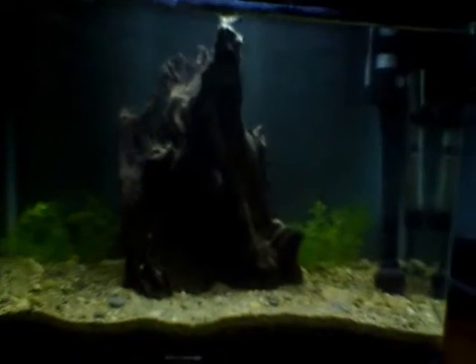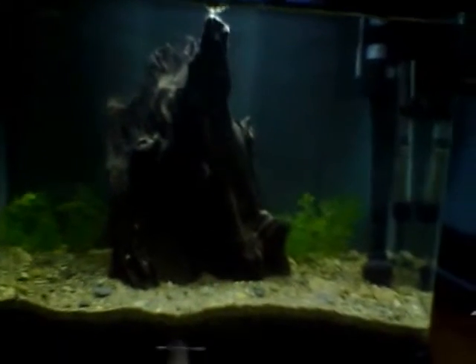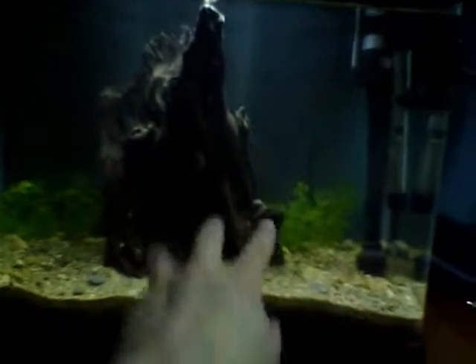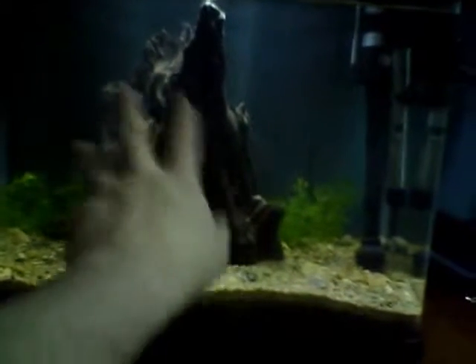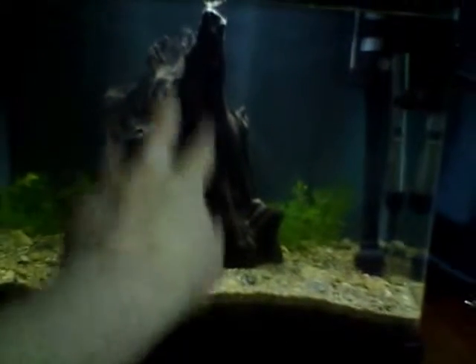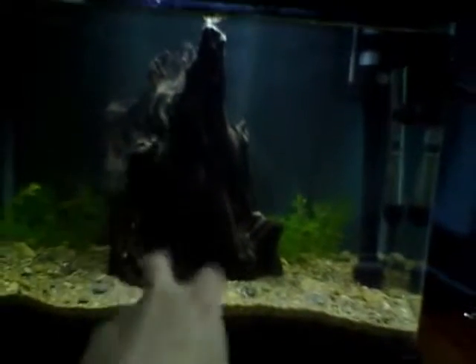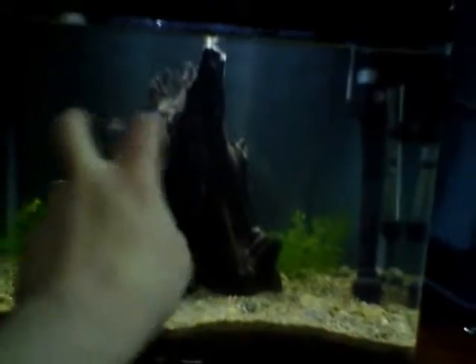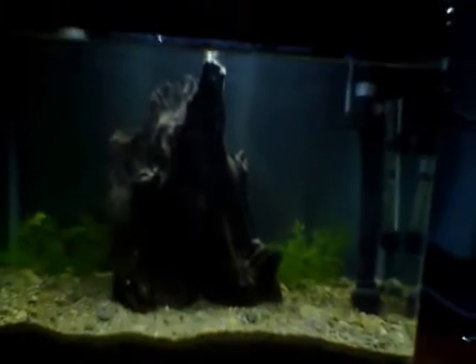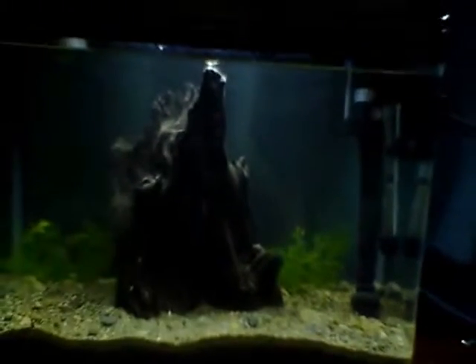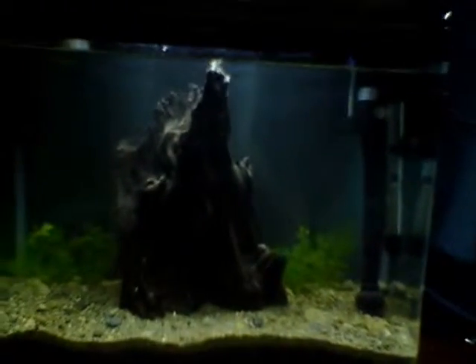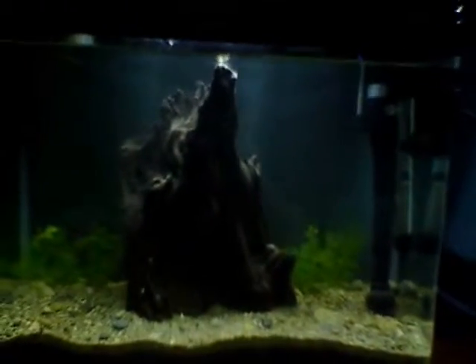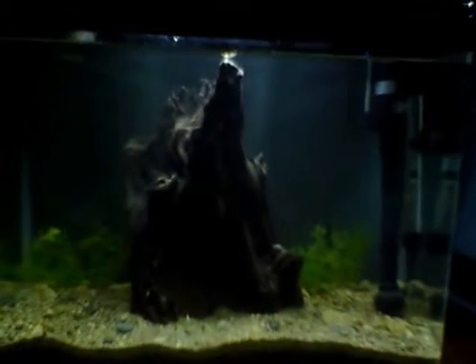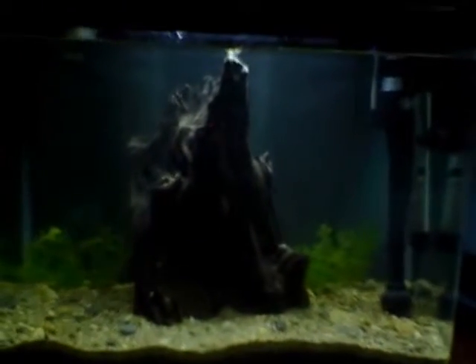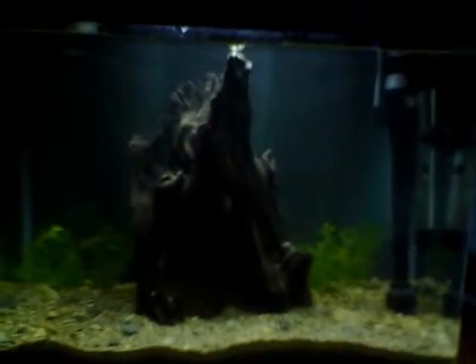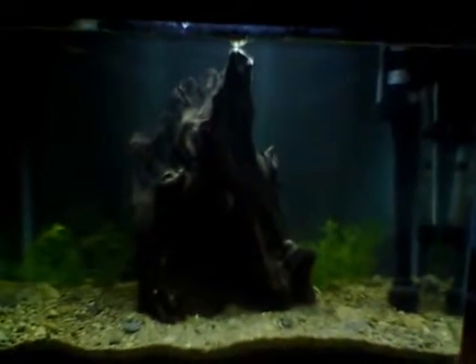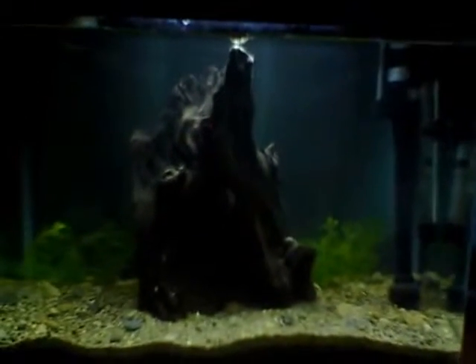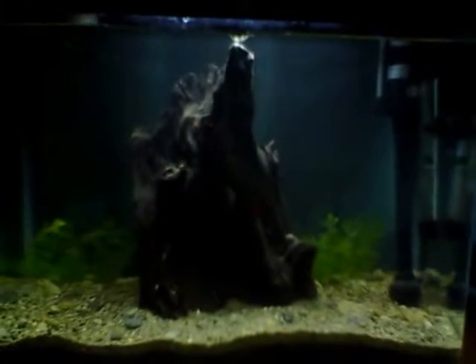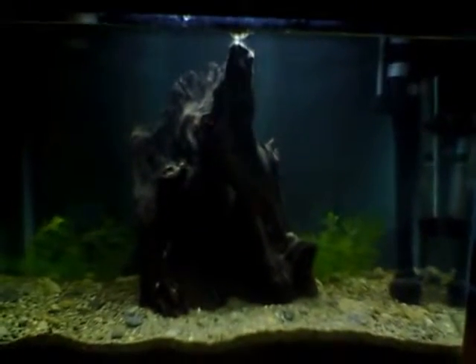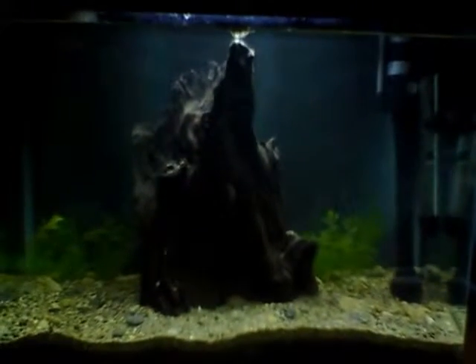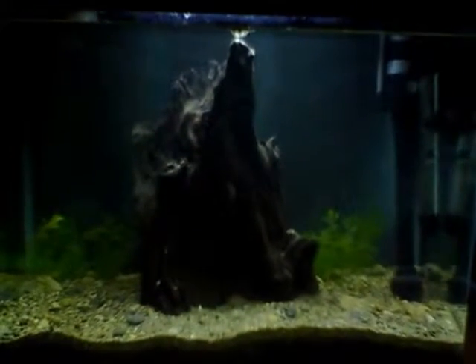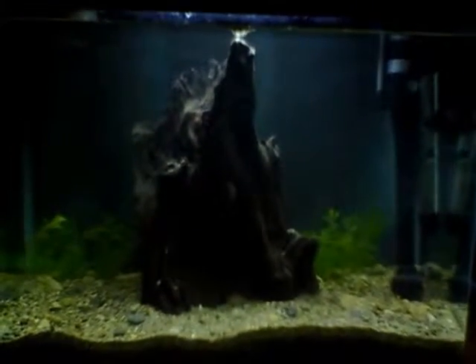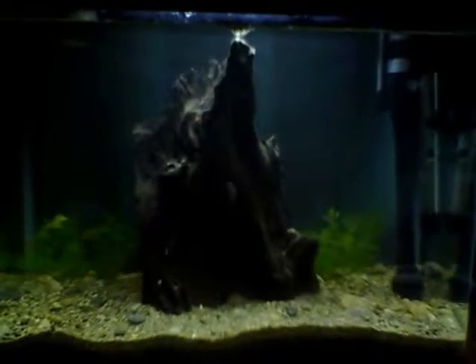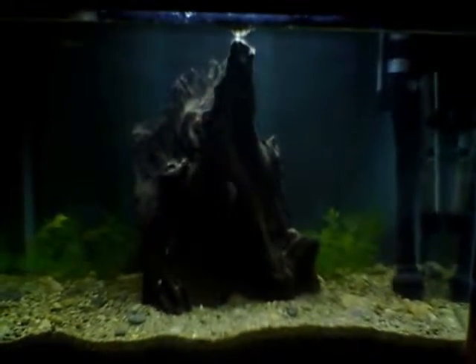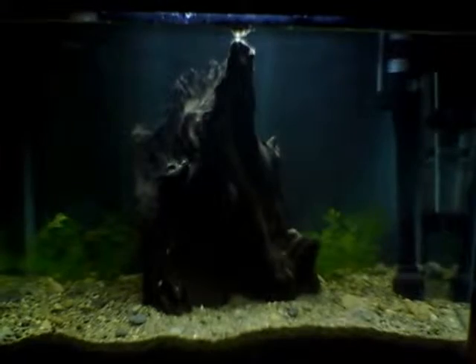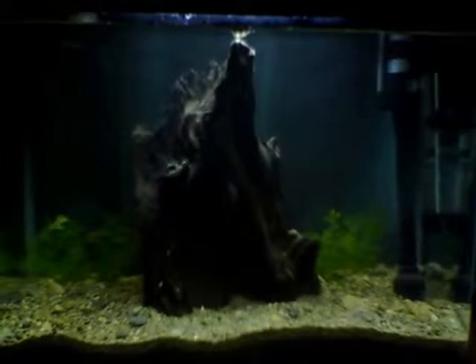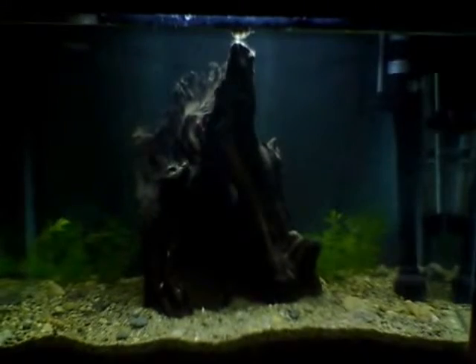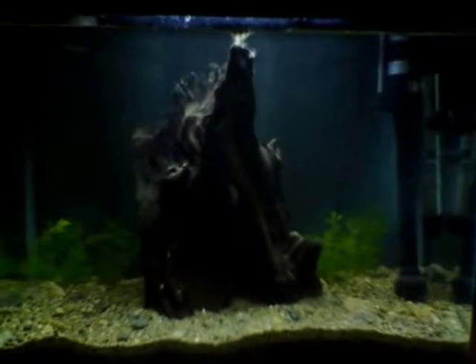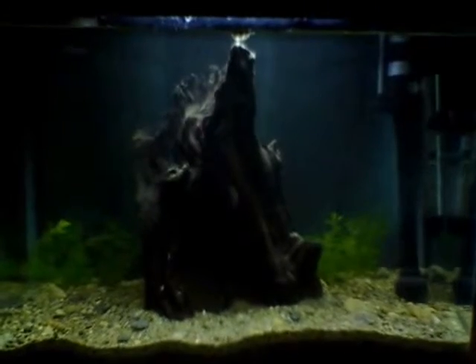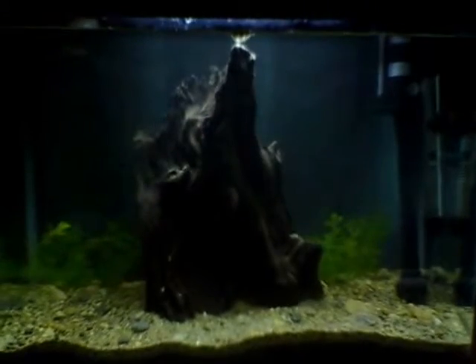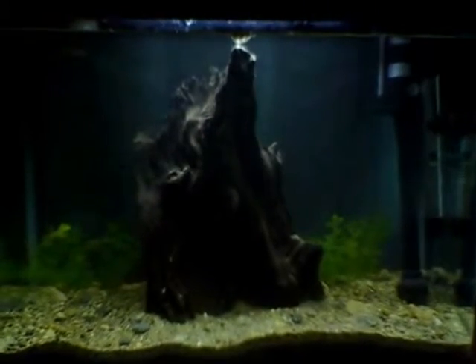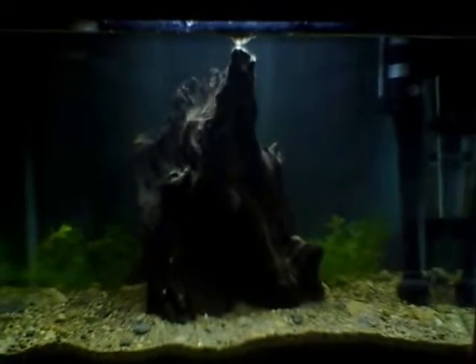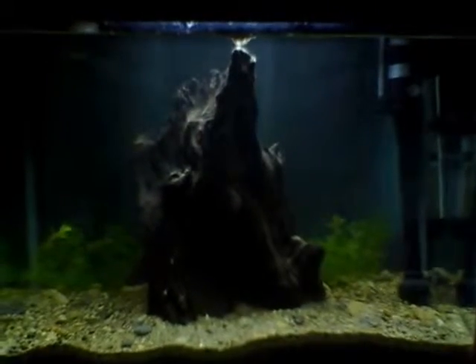There's also this big, nice driftwood, which looks like some sort of an old medieval castle. I love it a lot.